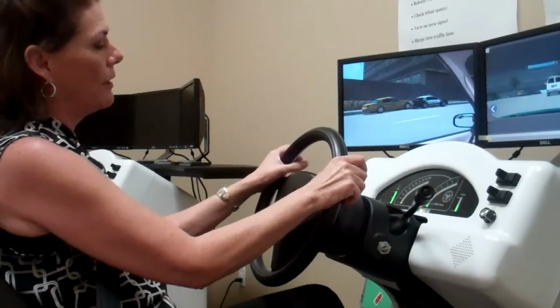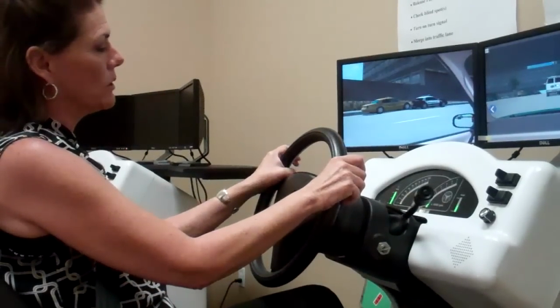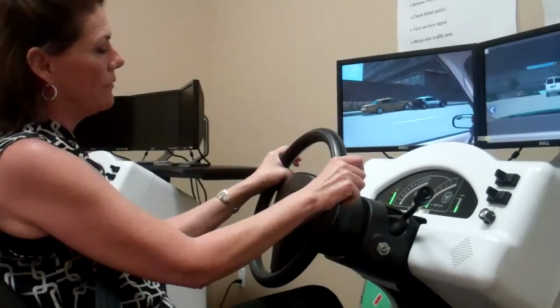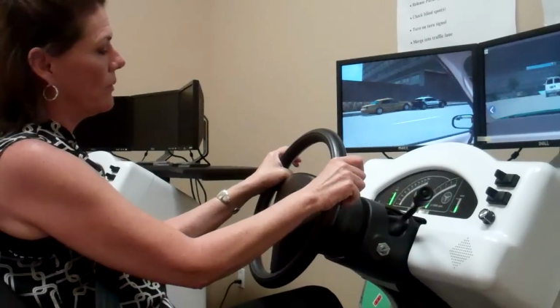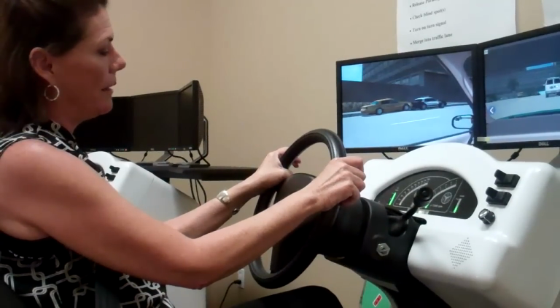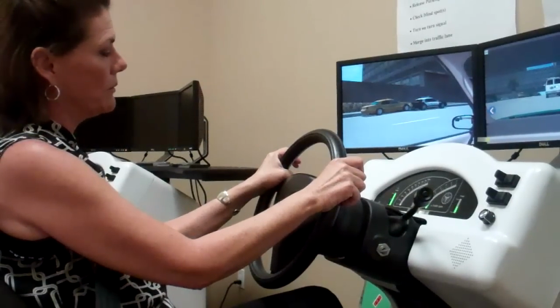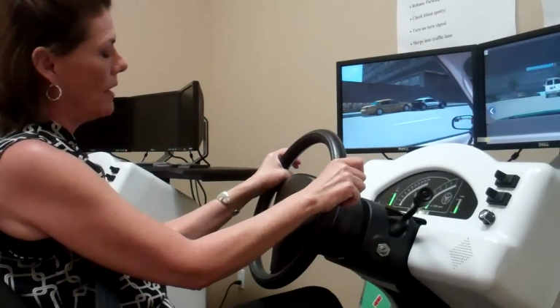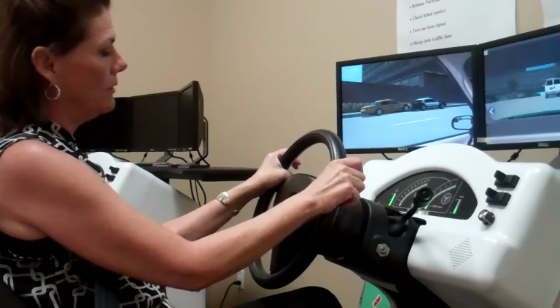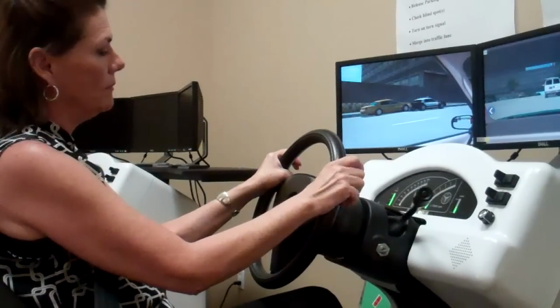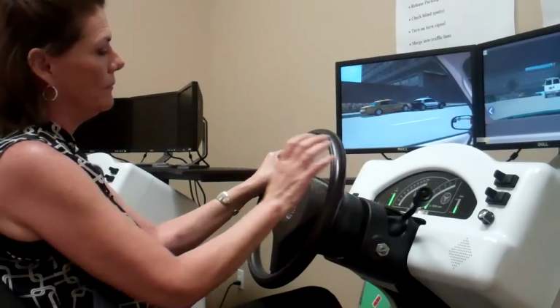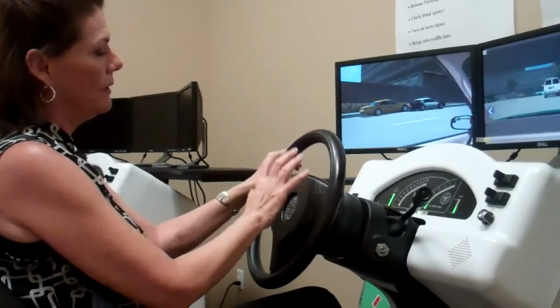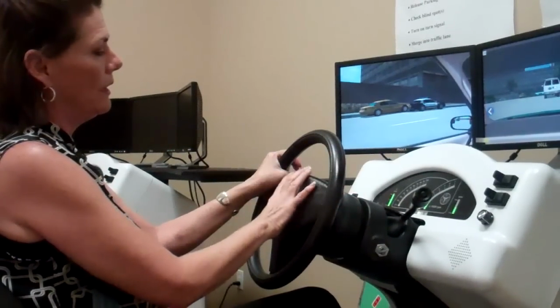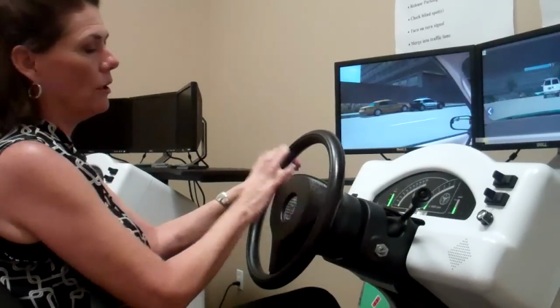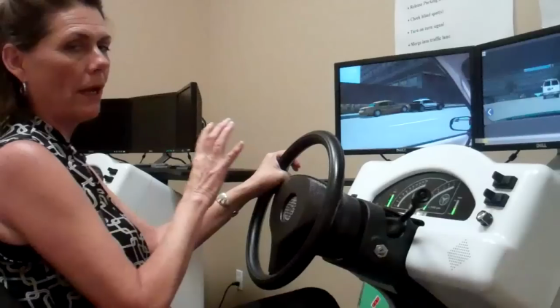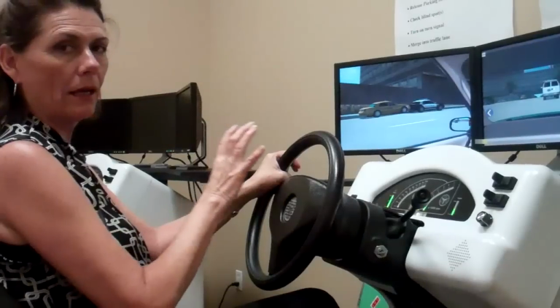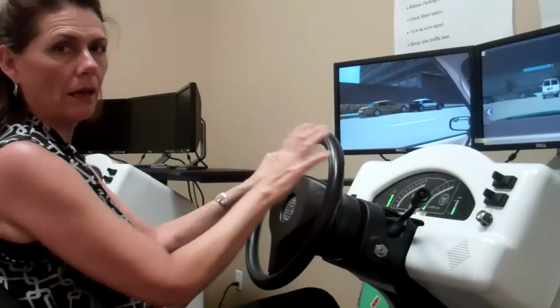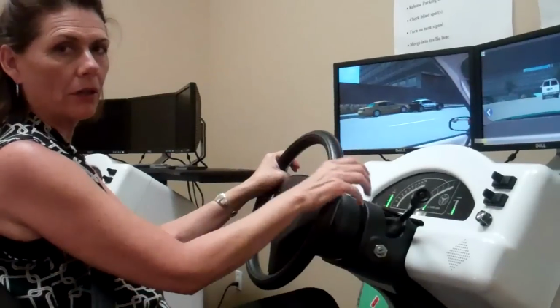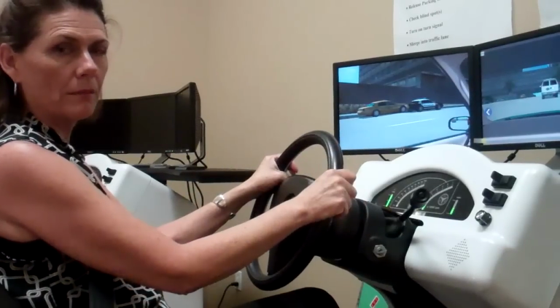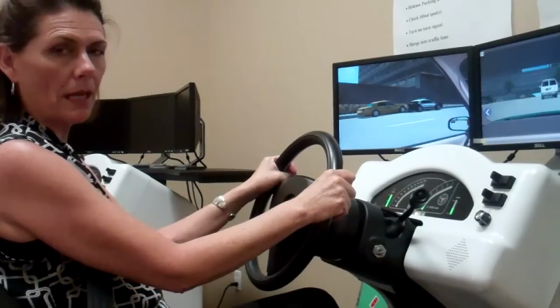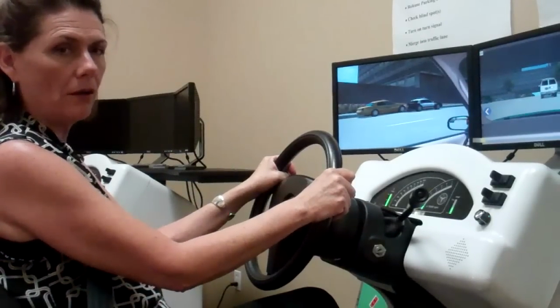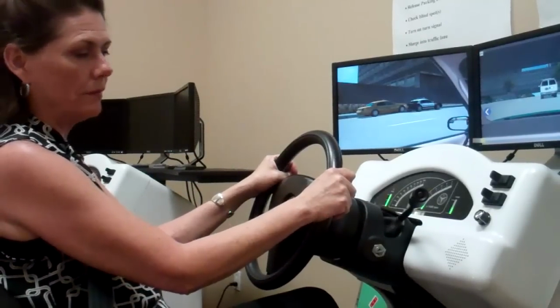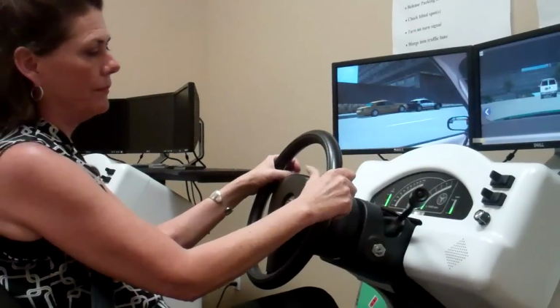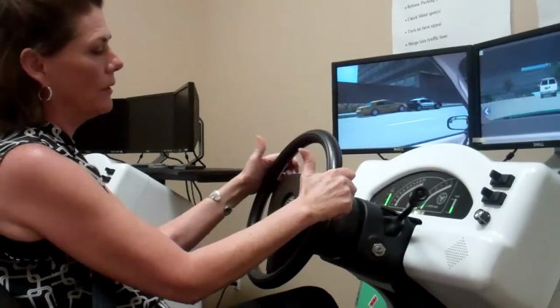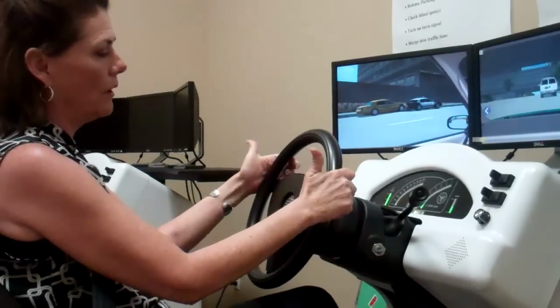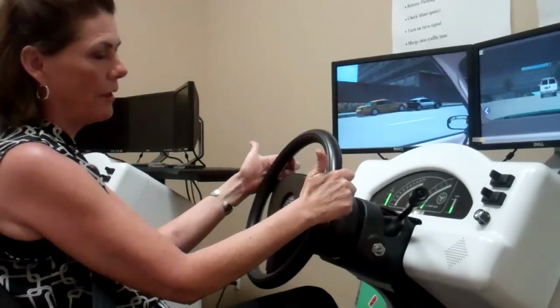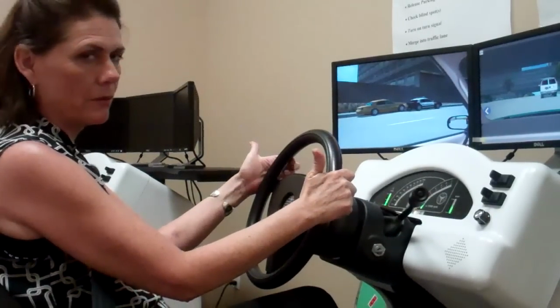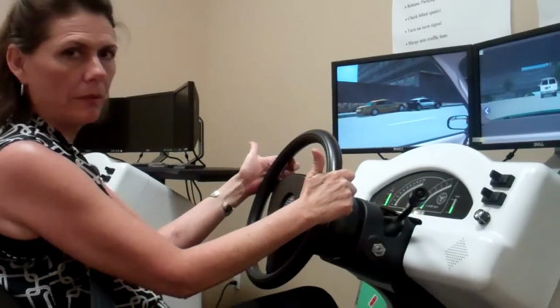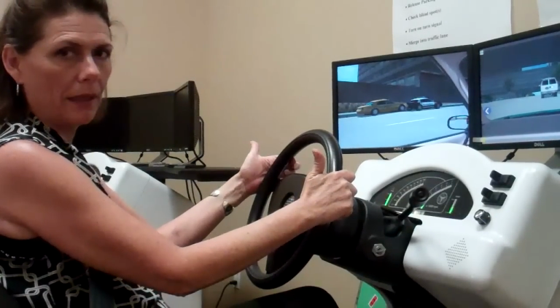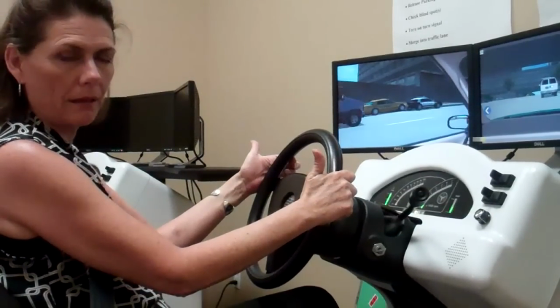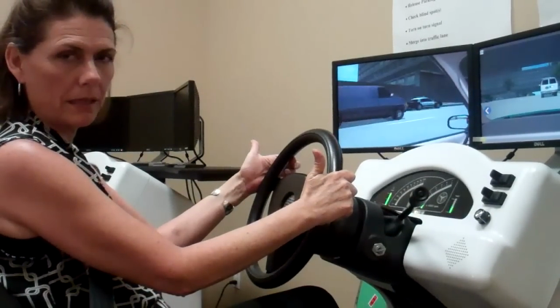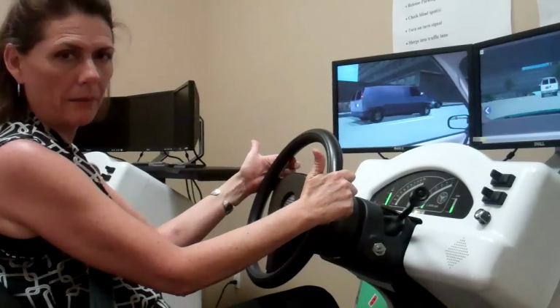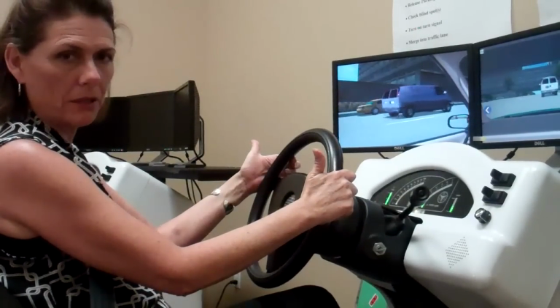If our thumbs are ever wrapped around and the airbag comes out, our thumbs would get damaged.